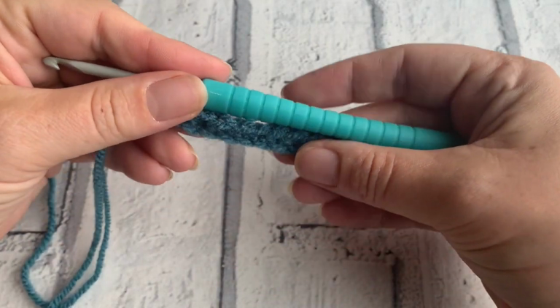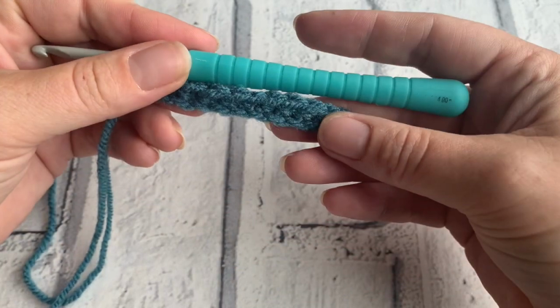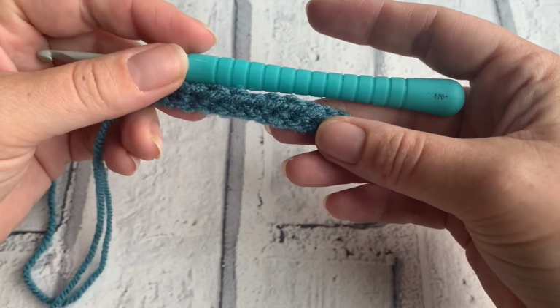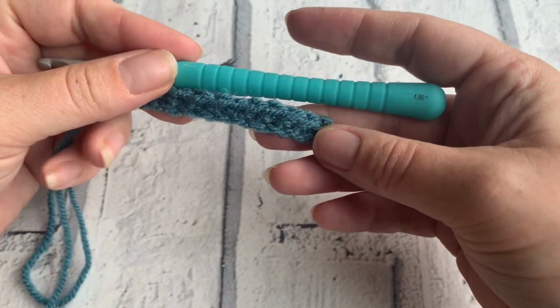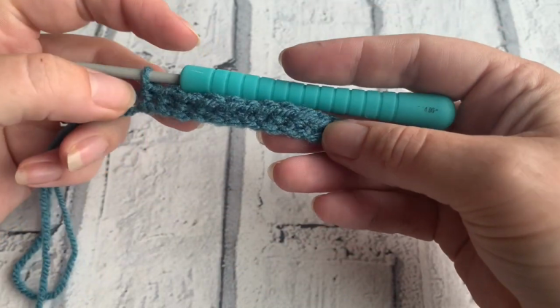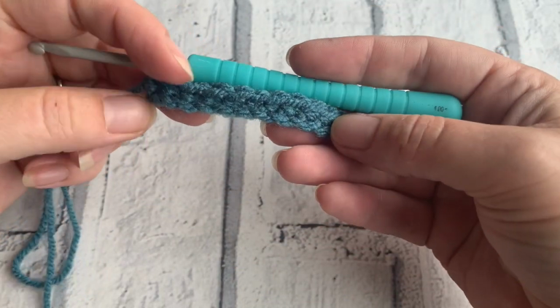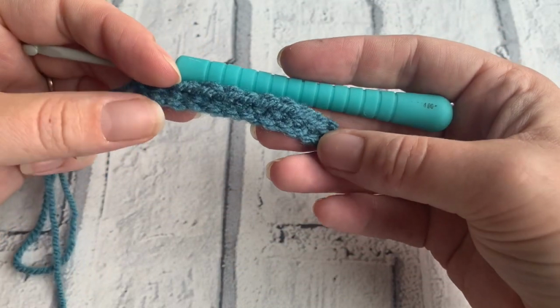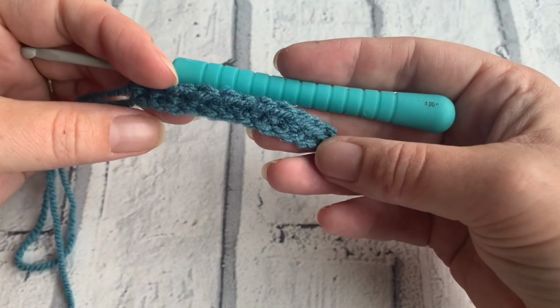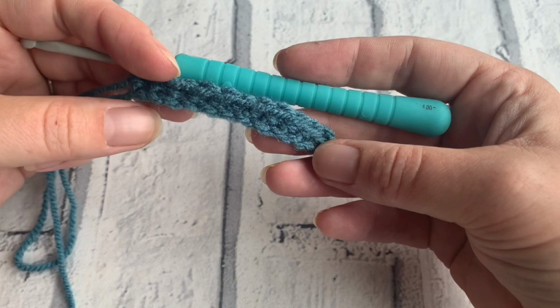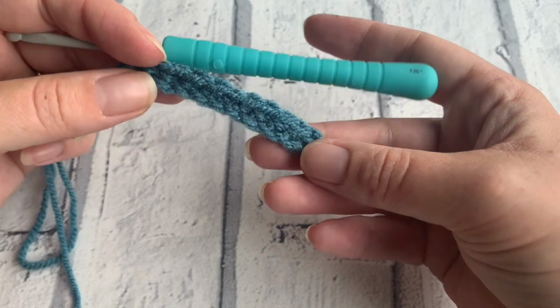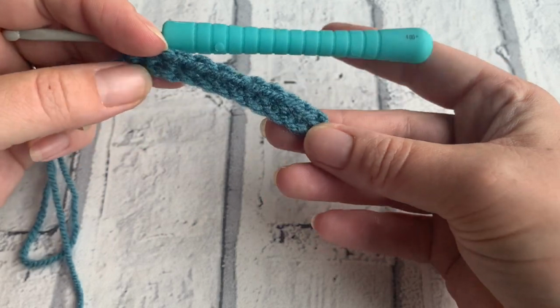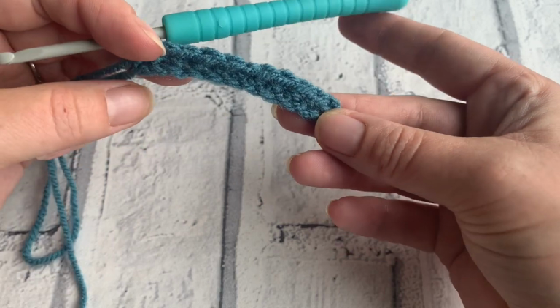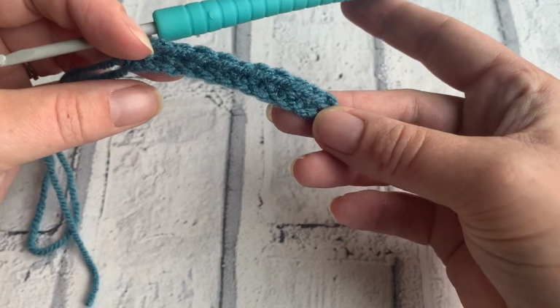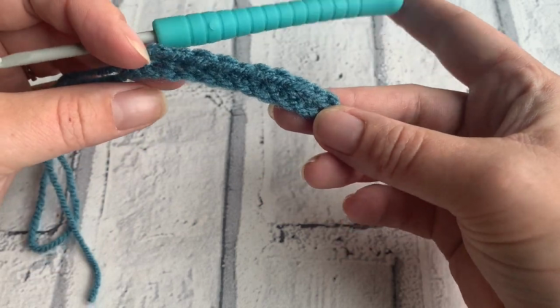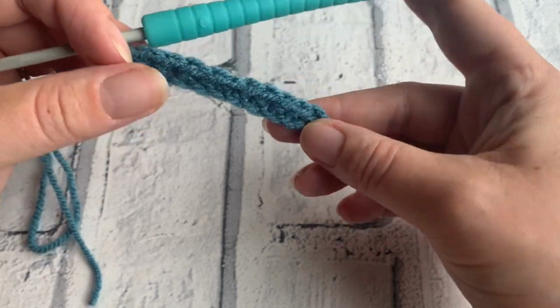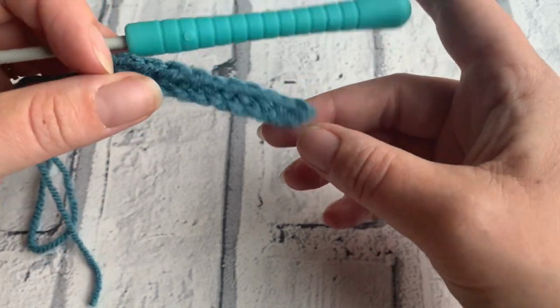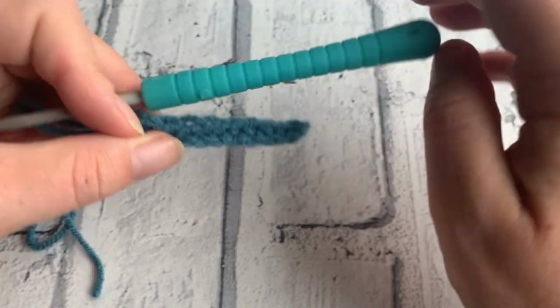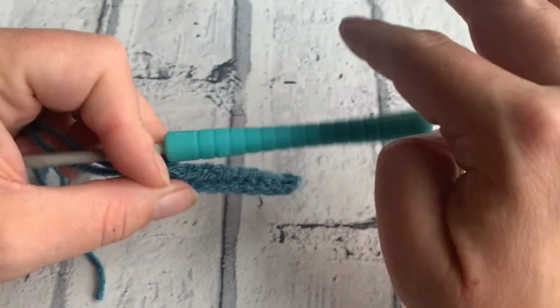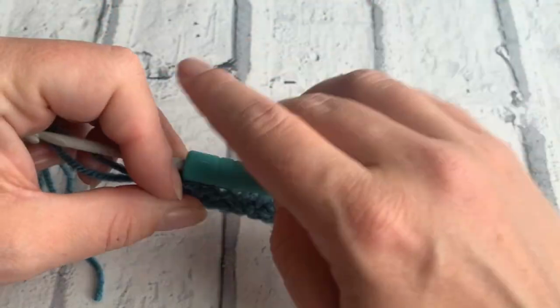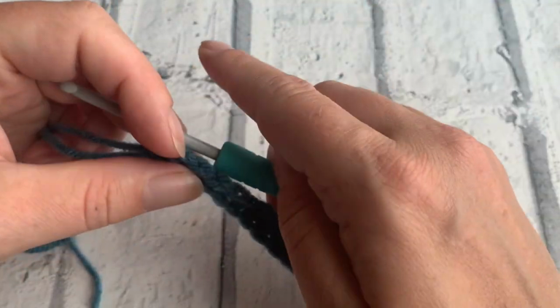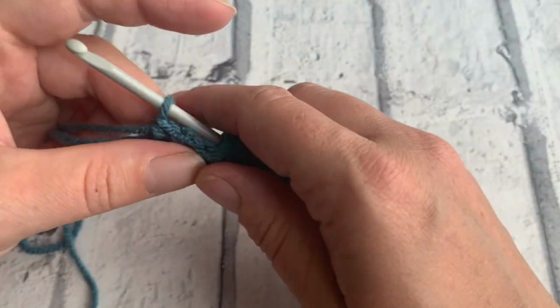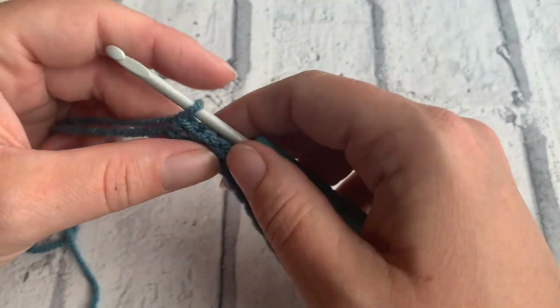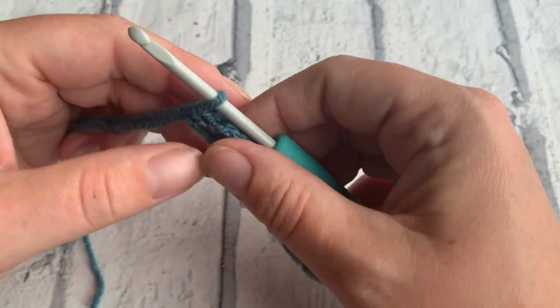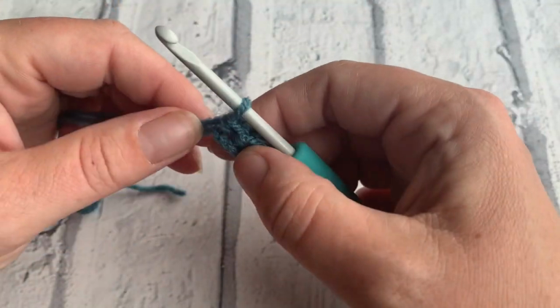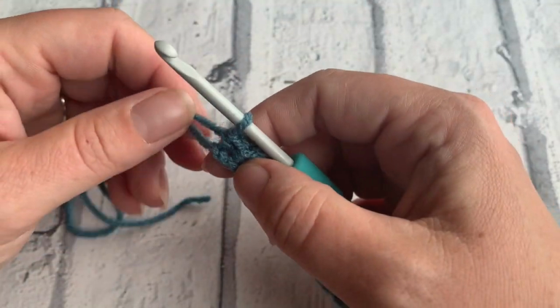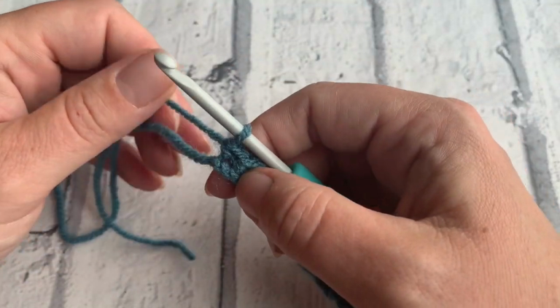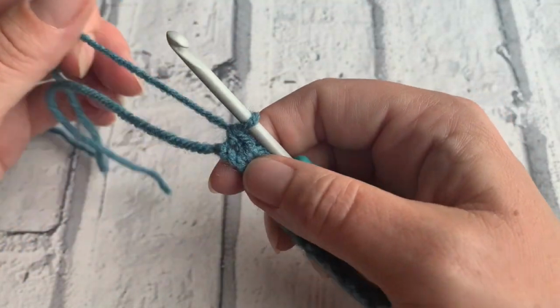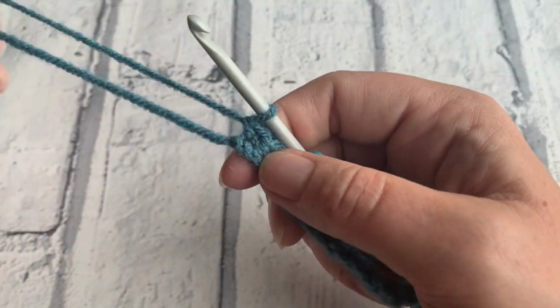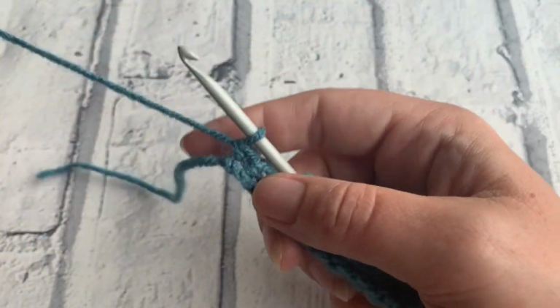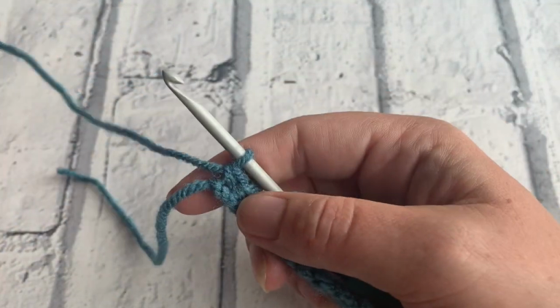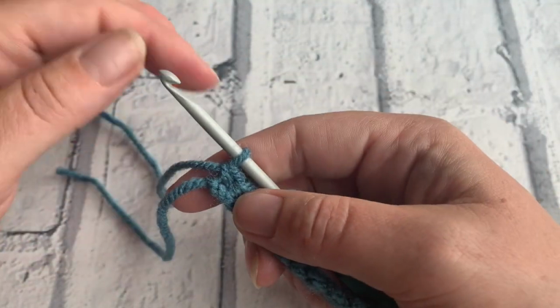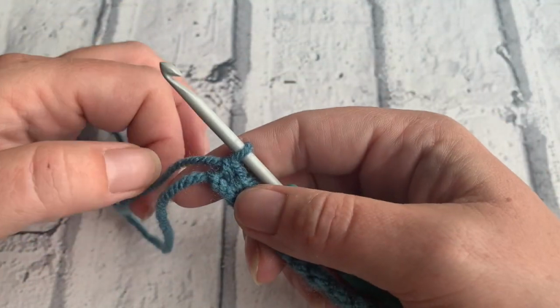Welcome to the crochet tutorial with CozyRosyUK. Today I'm going to be showing you how to make a popcorn stitch.